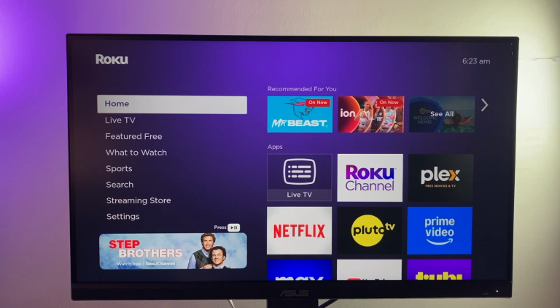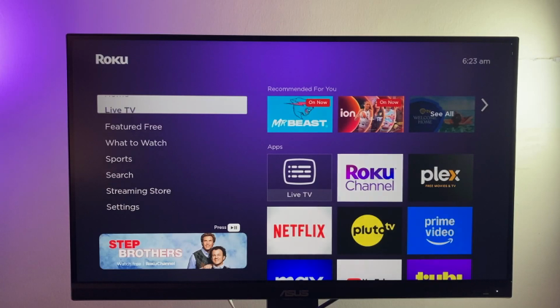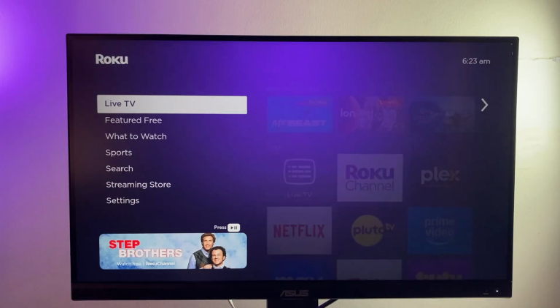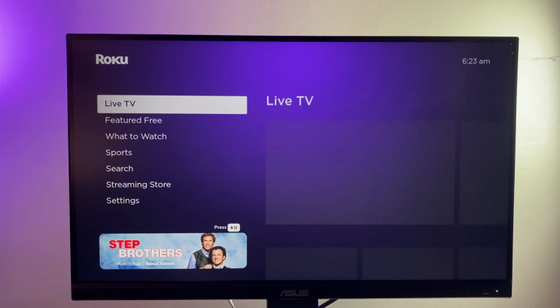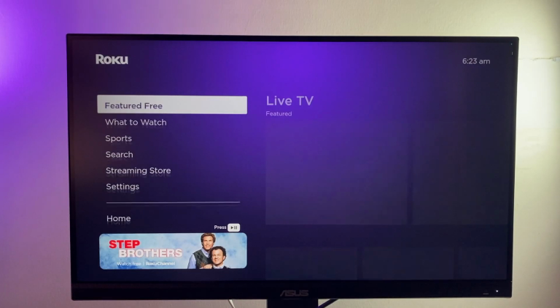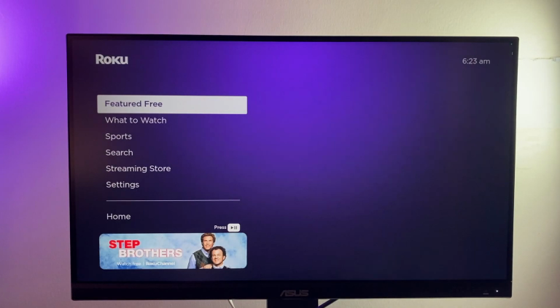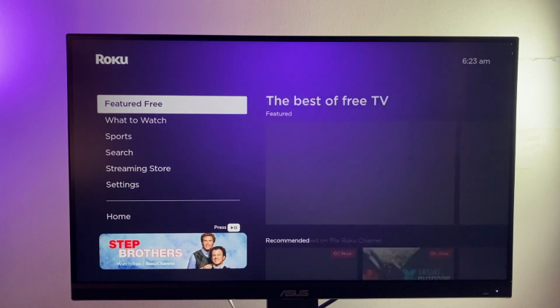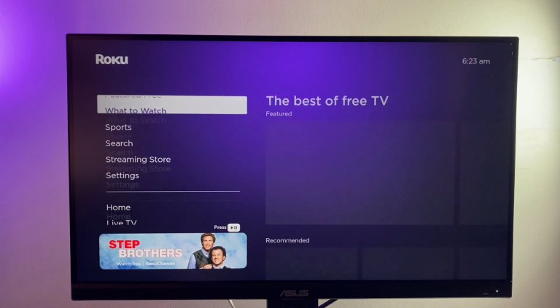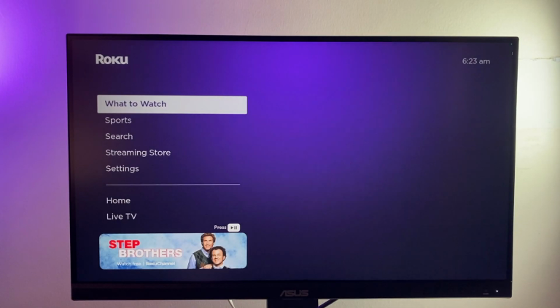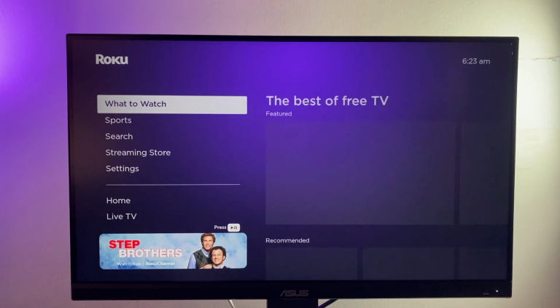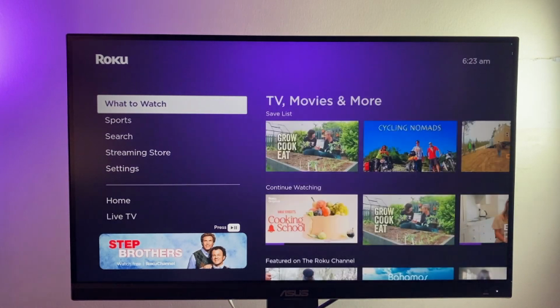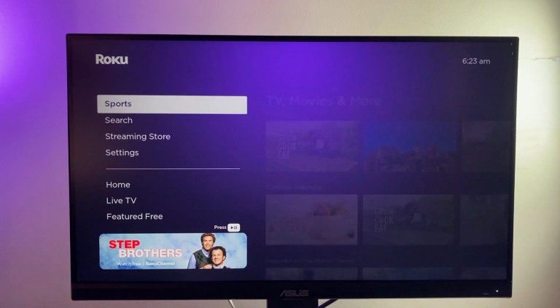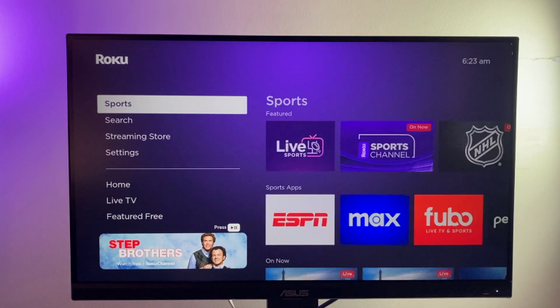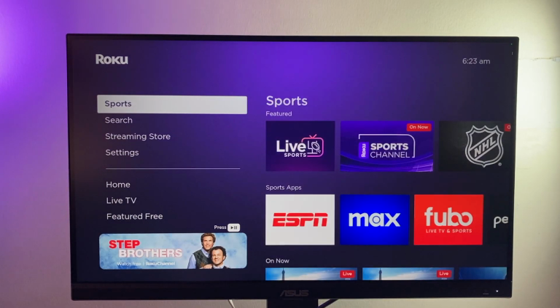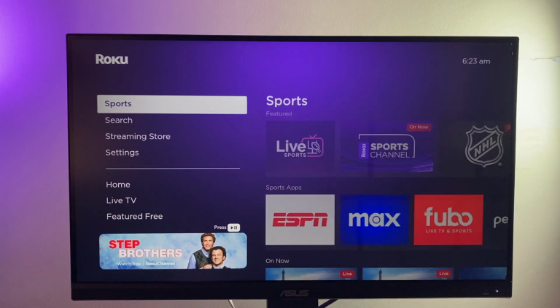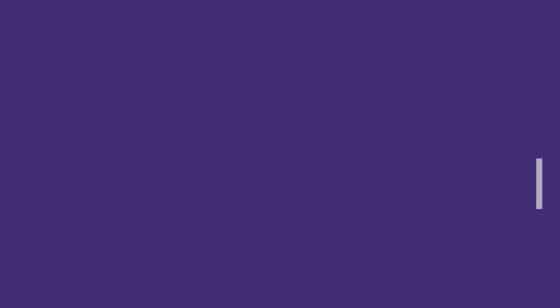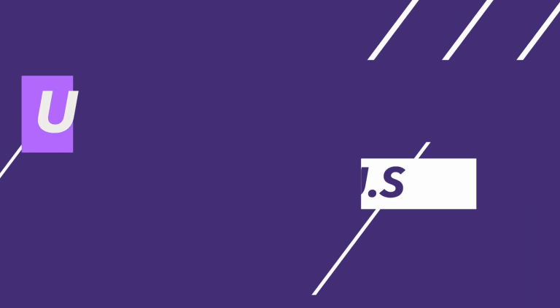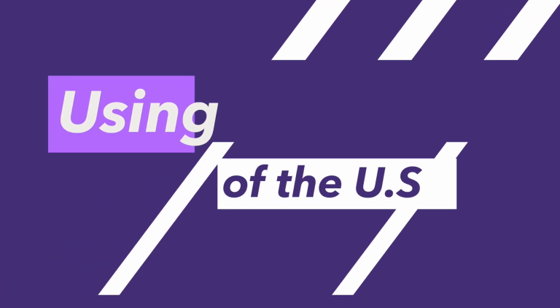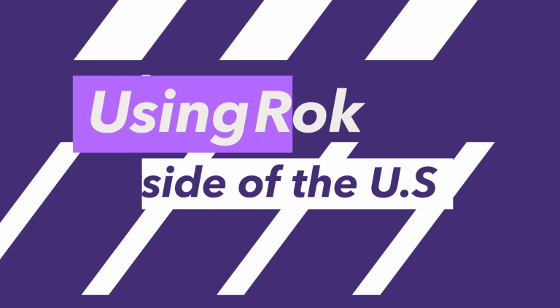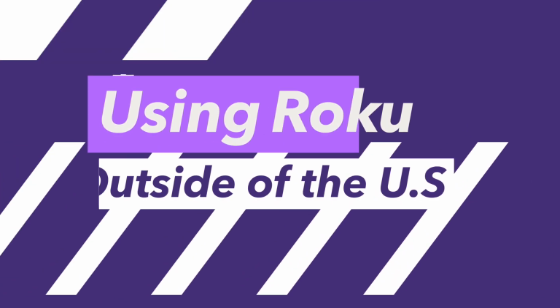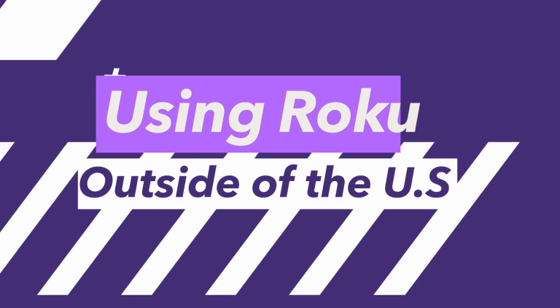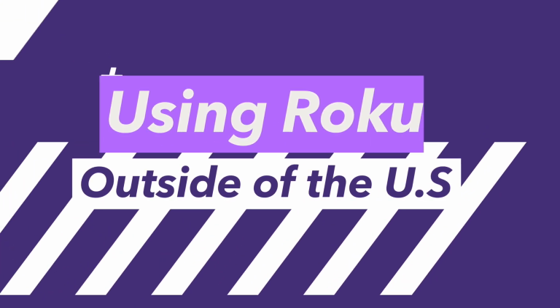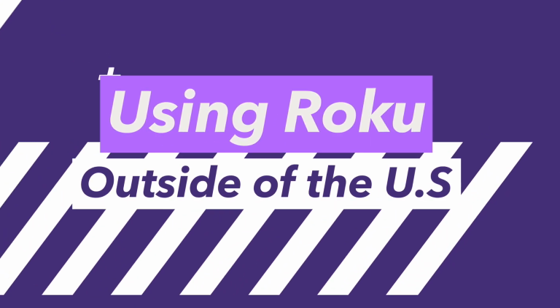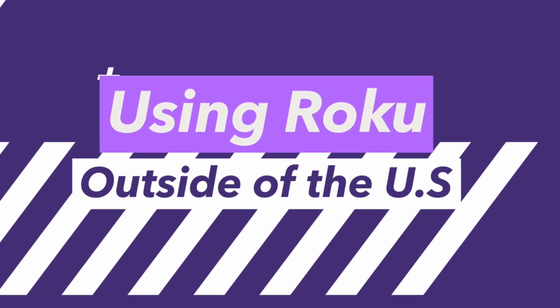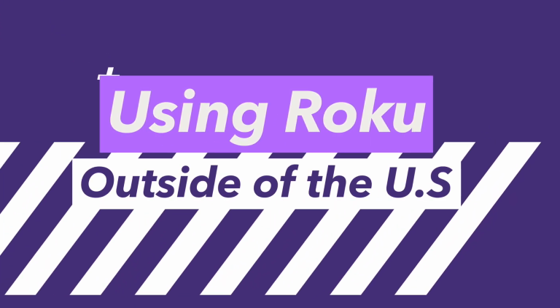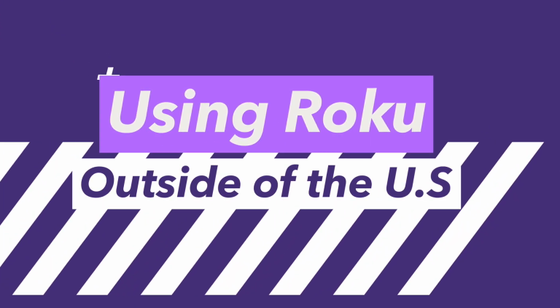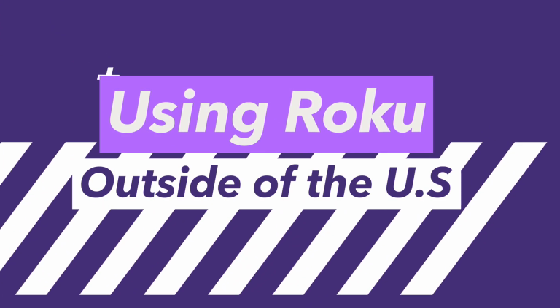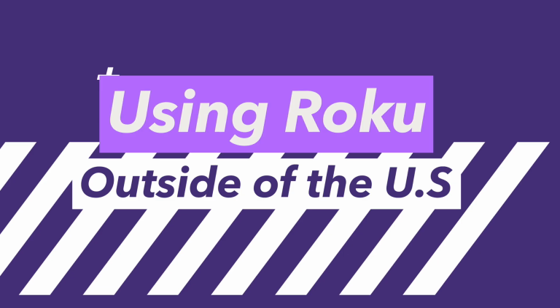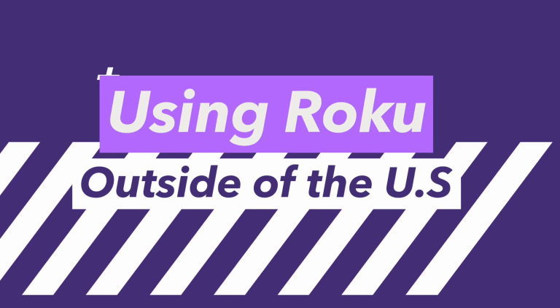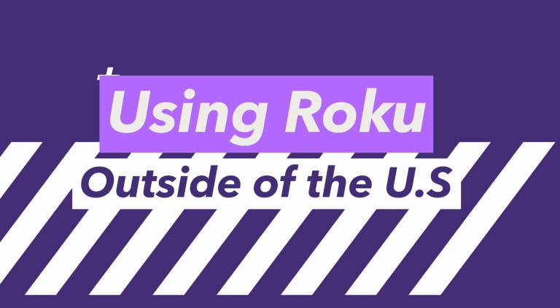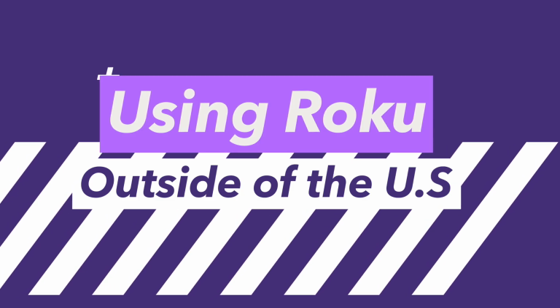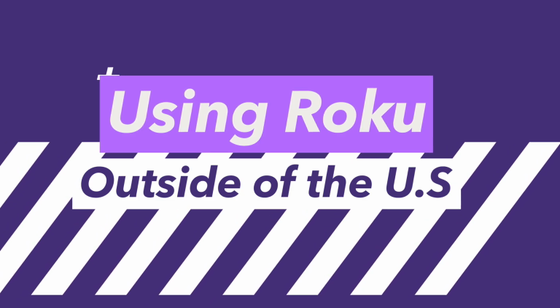What's up guys, David here from Dignited. Today I want to show you how to use Roku TV outside of the US.